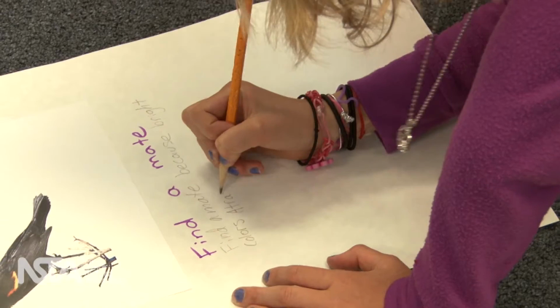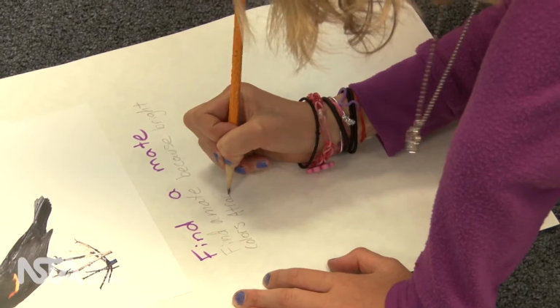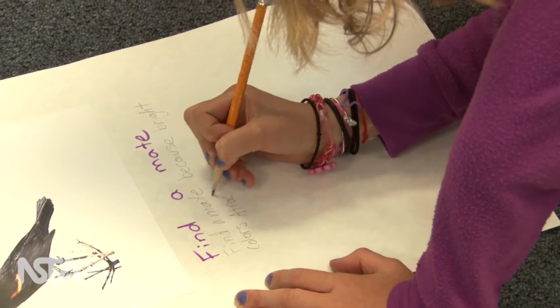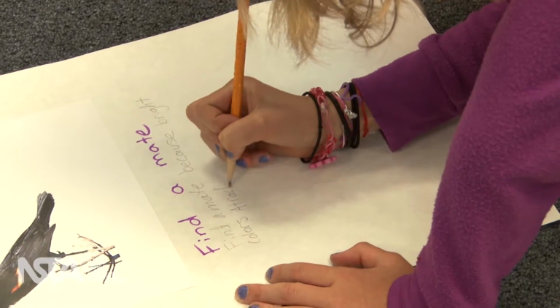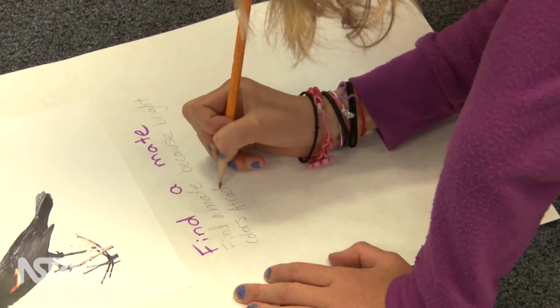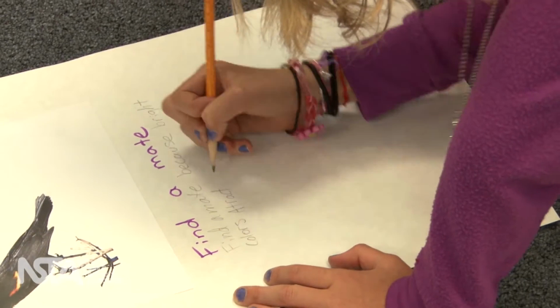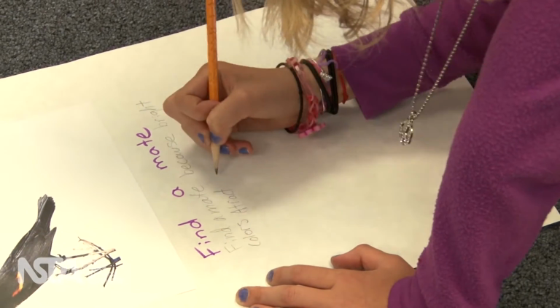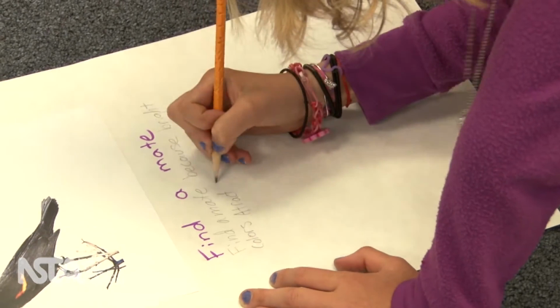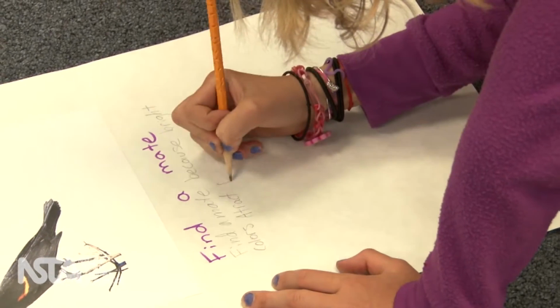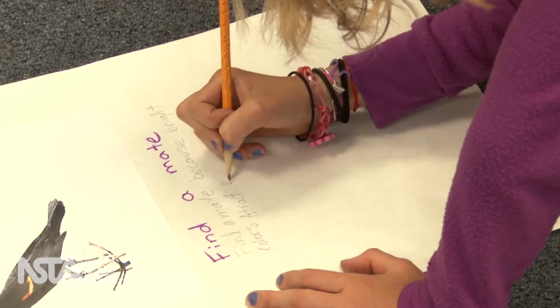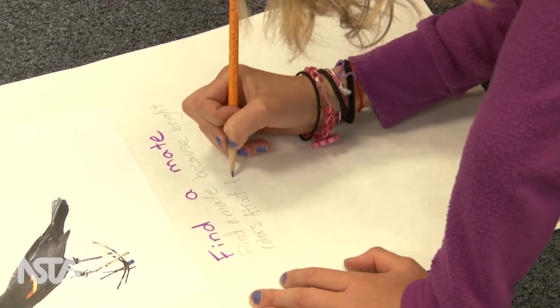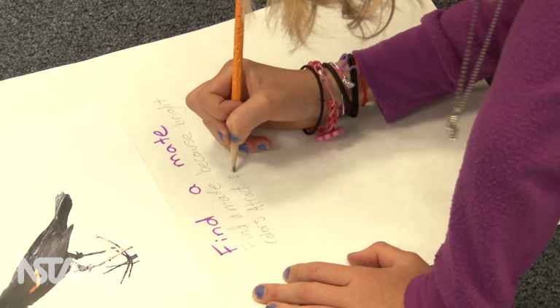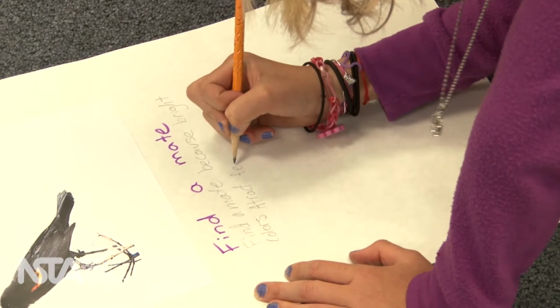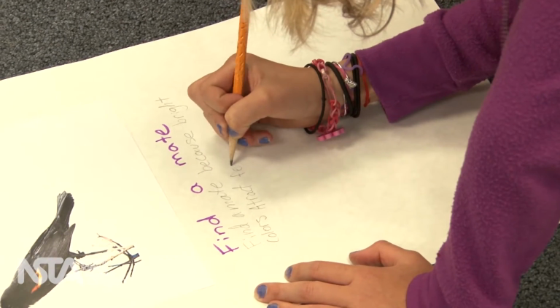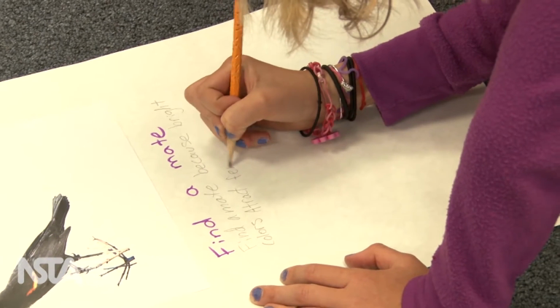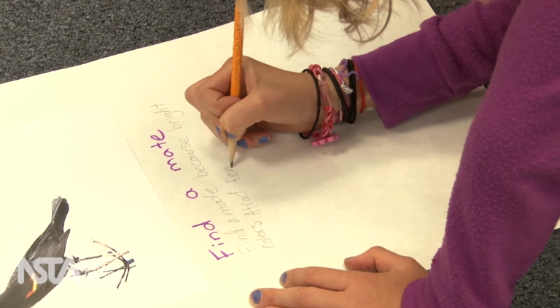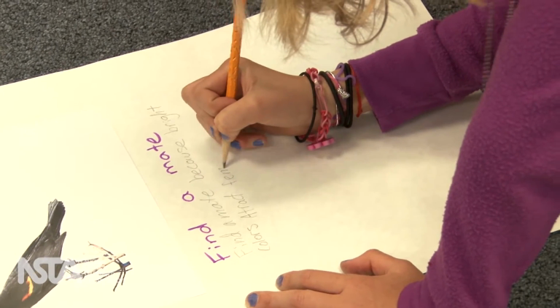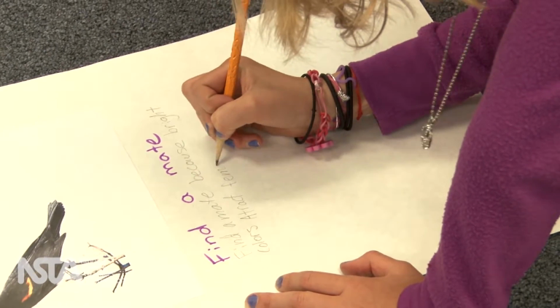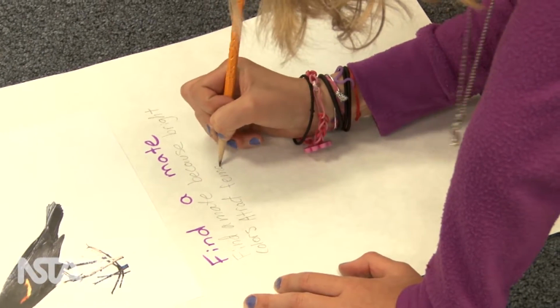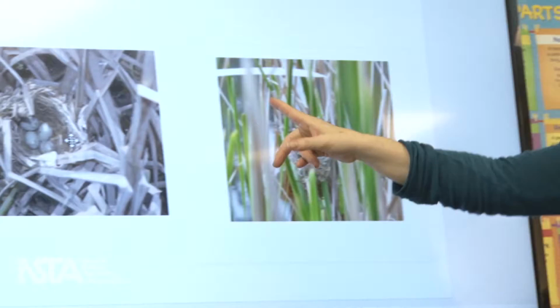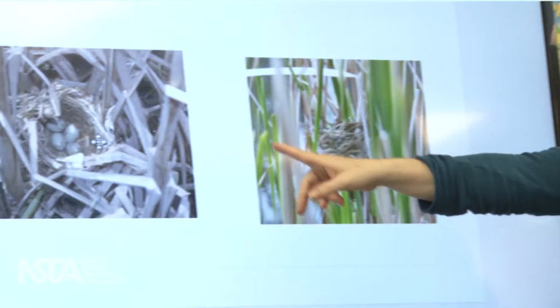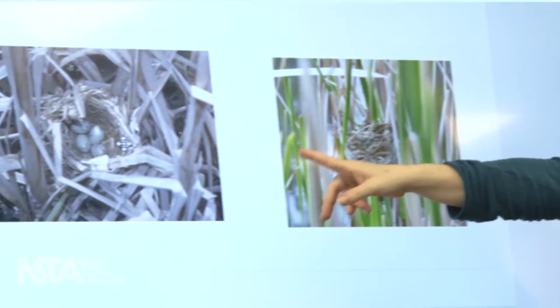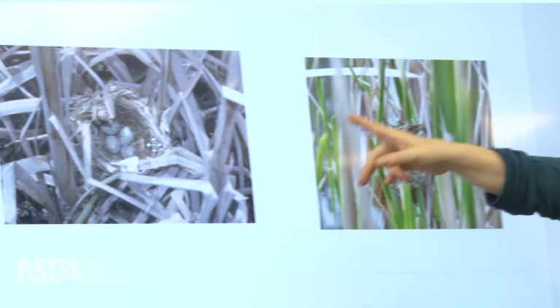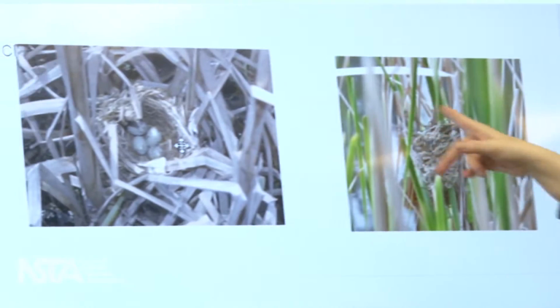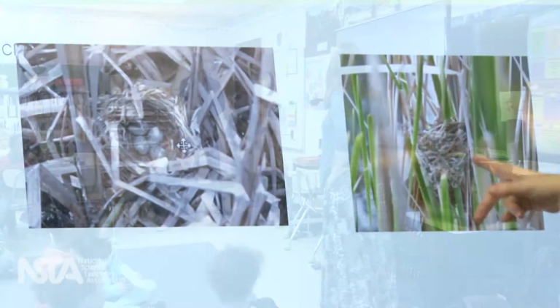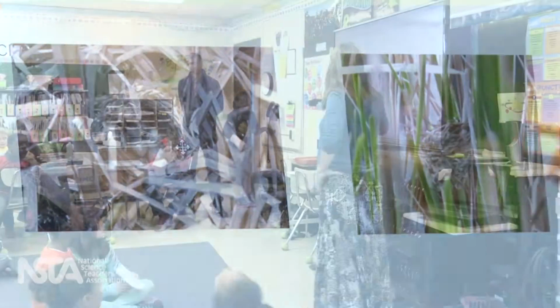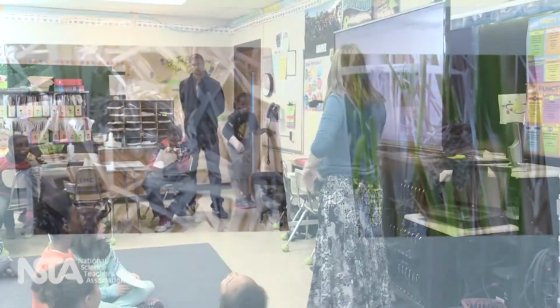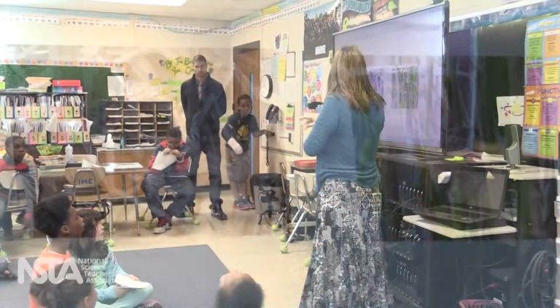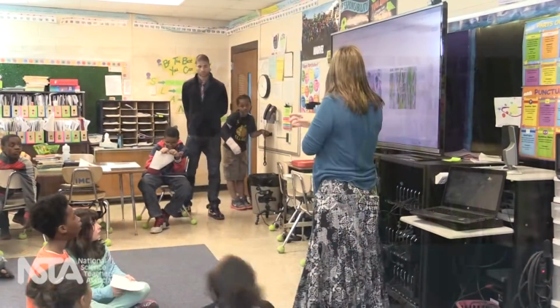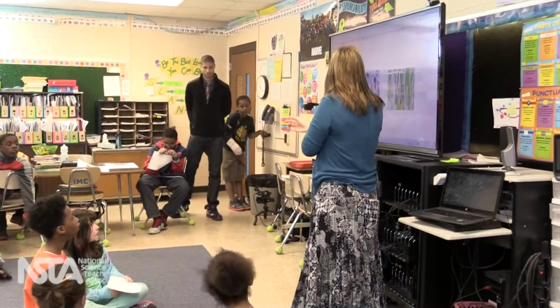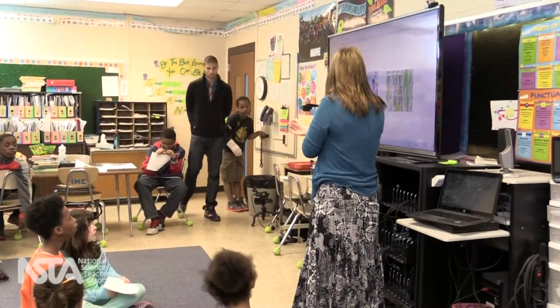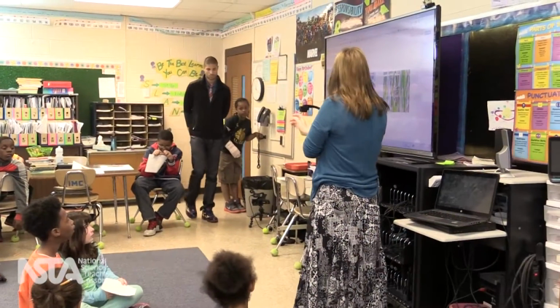Ellen realized that figuring it out offers a big reward, even though it requires more risk.